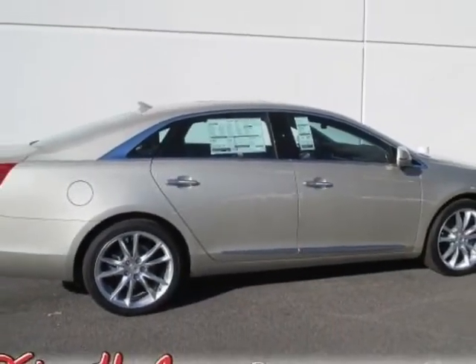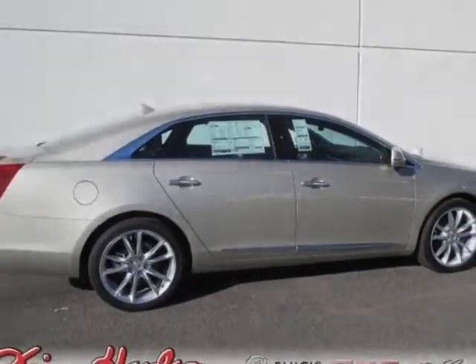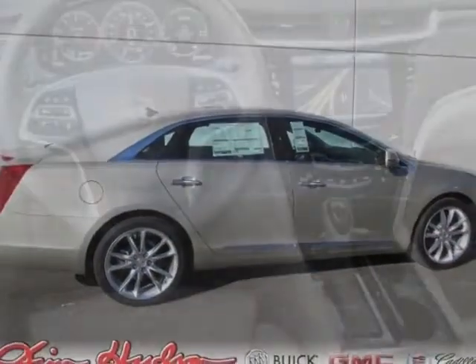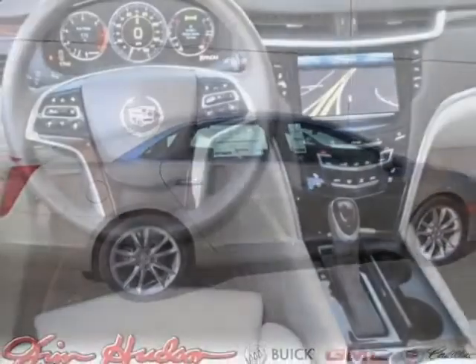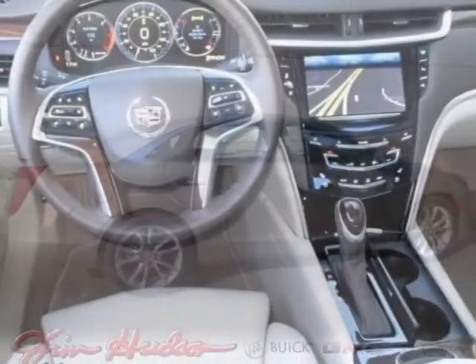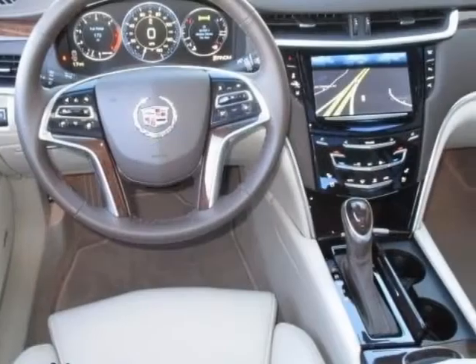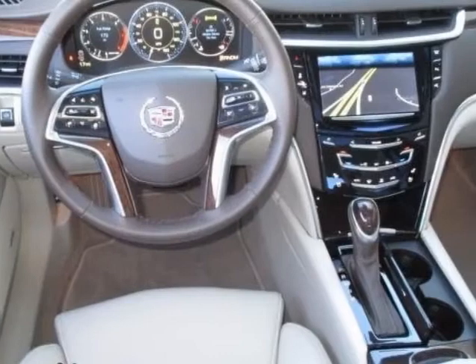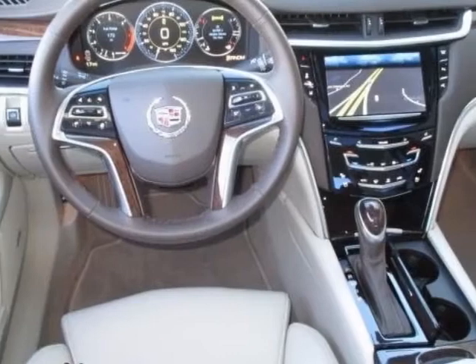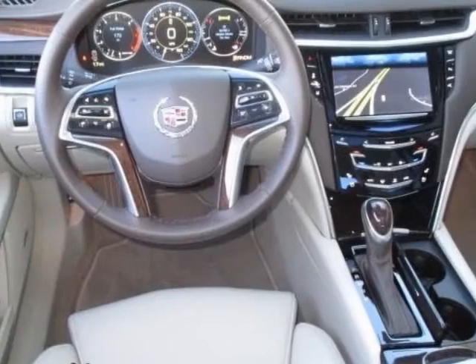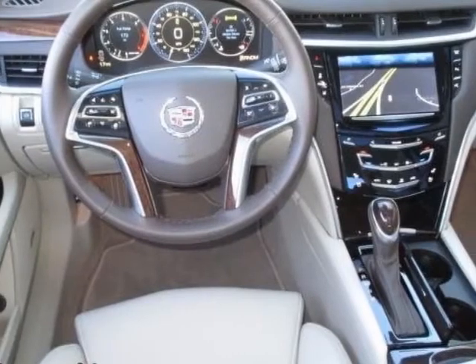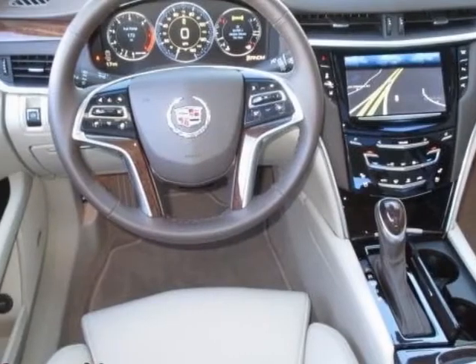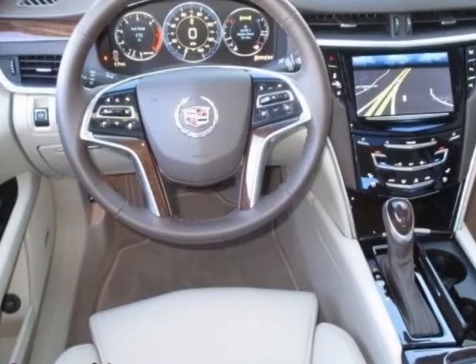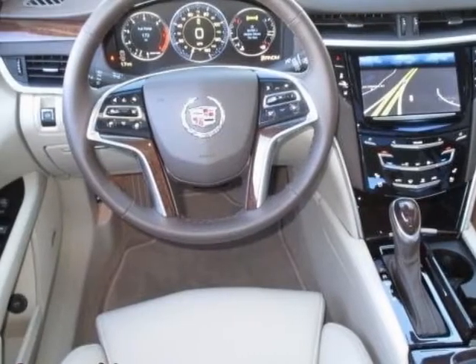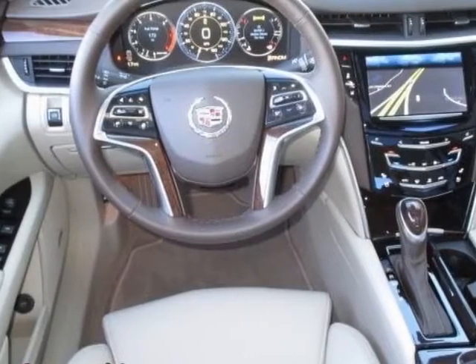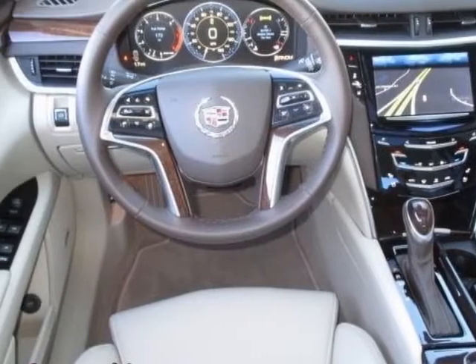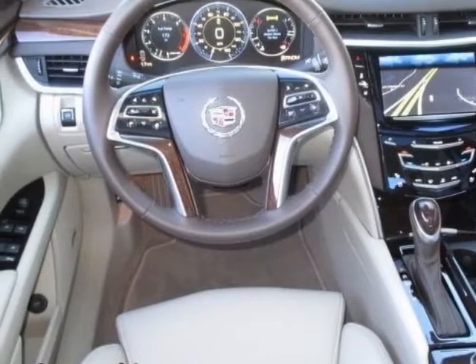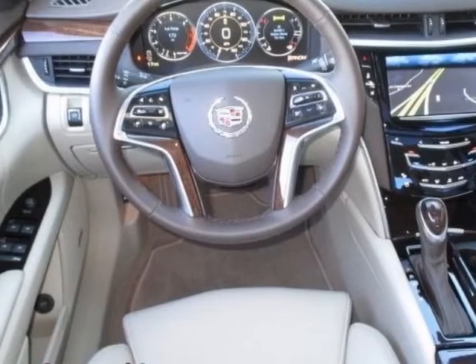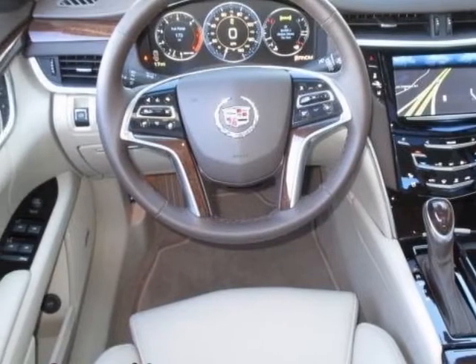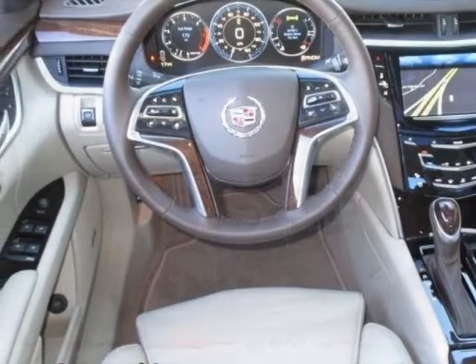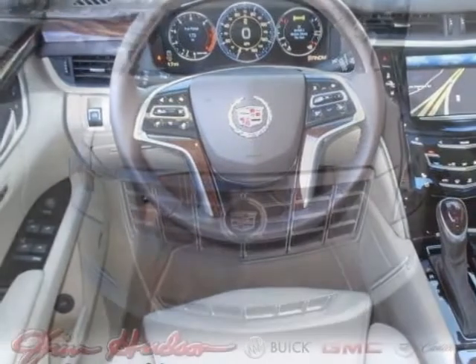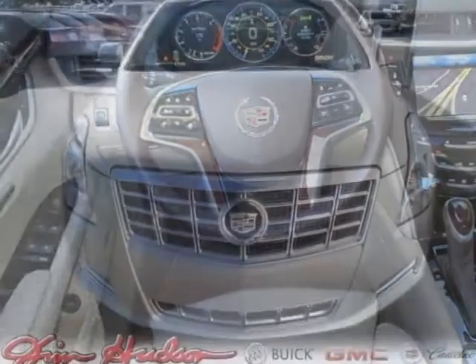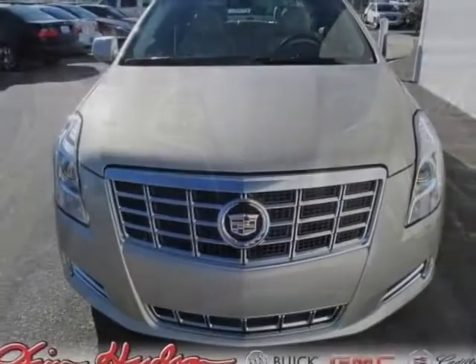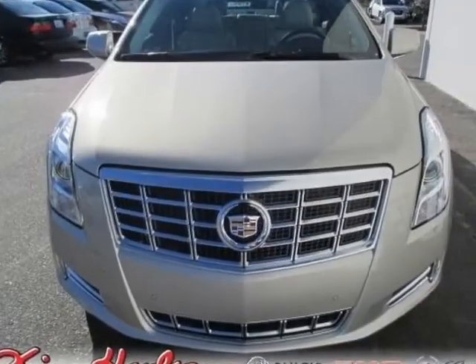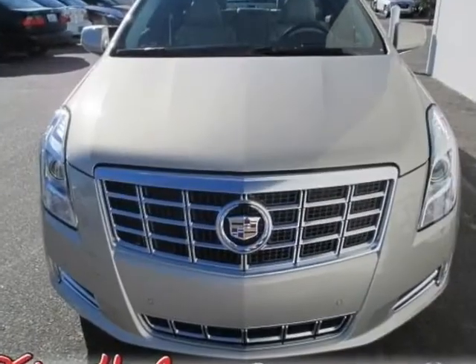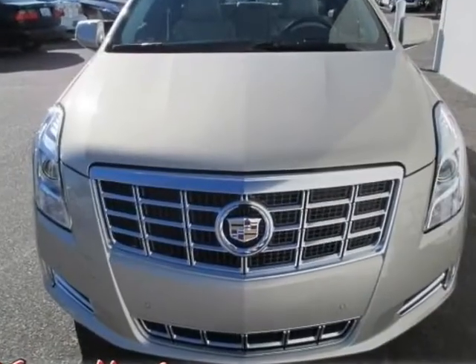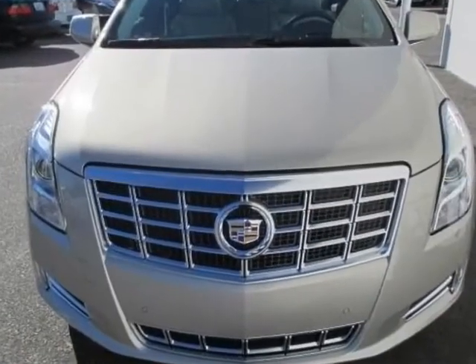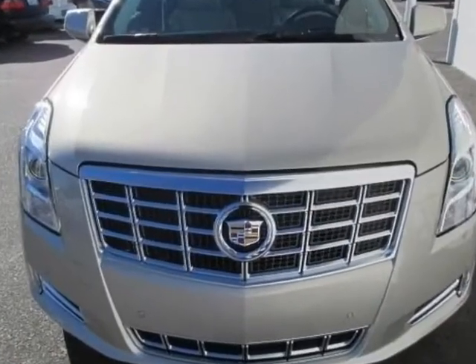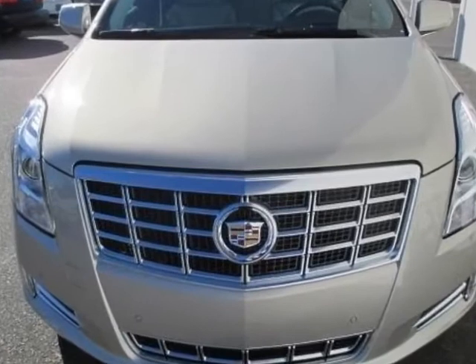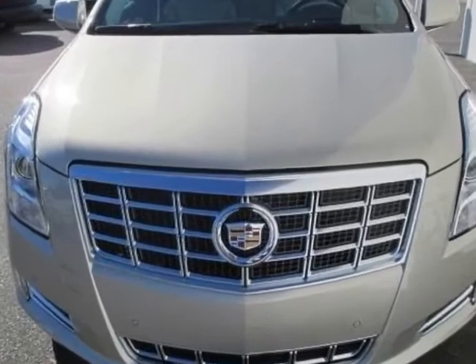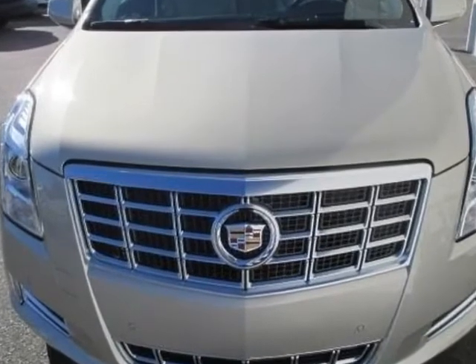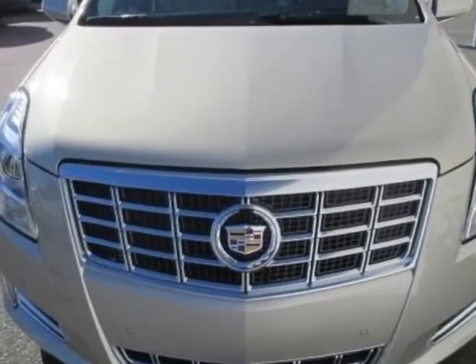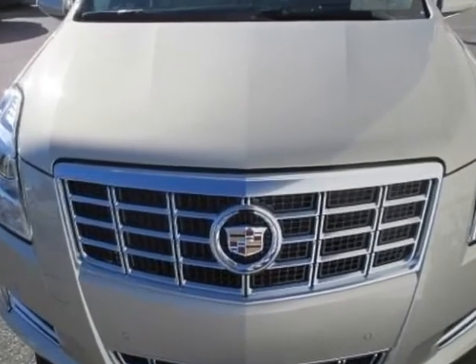Call 888-852-1606 or email our friendly sales staff today to schedule a test drive.